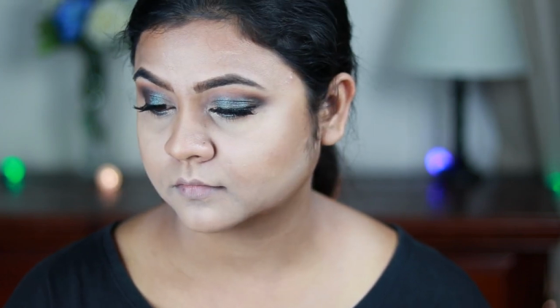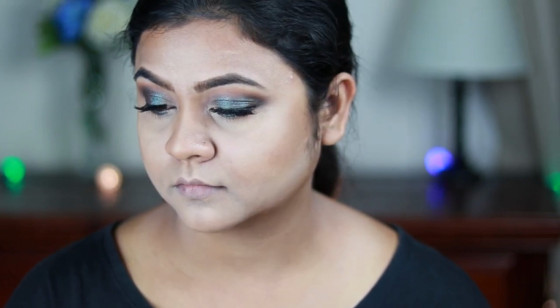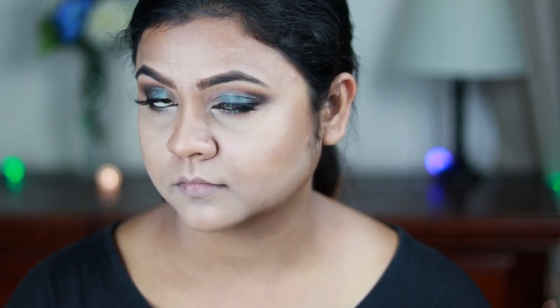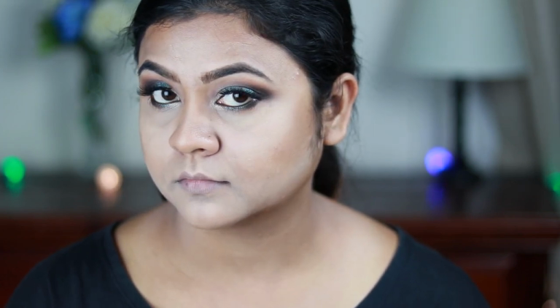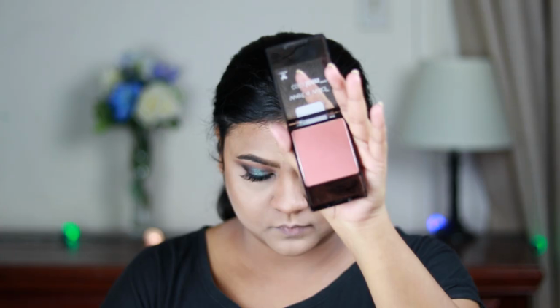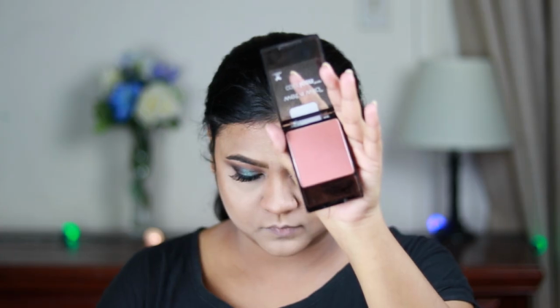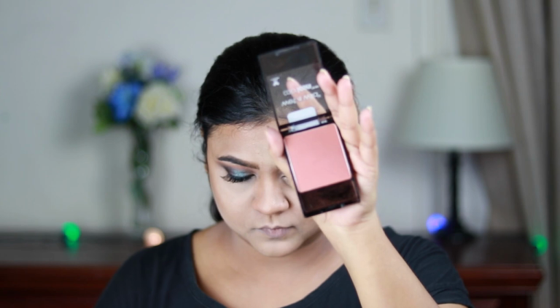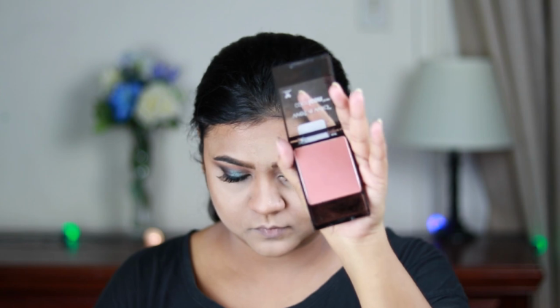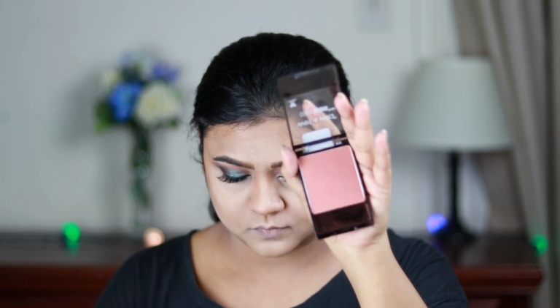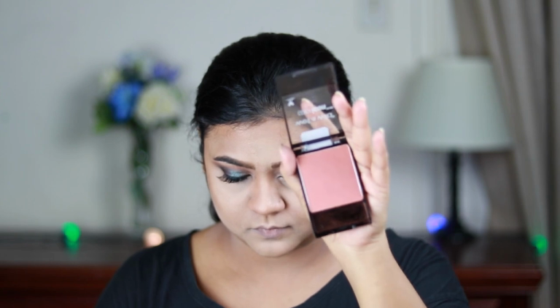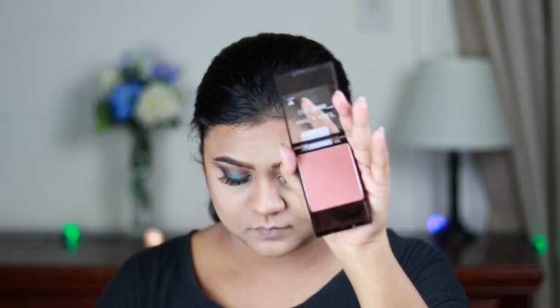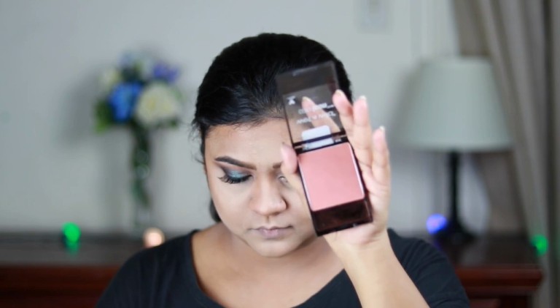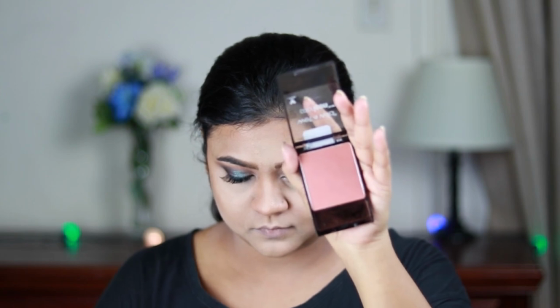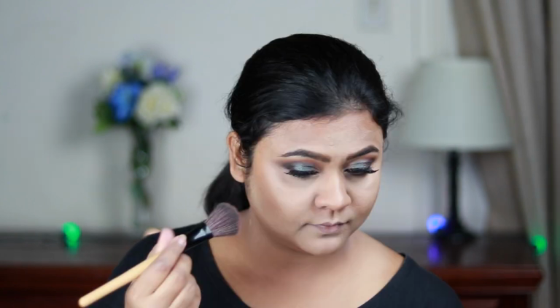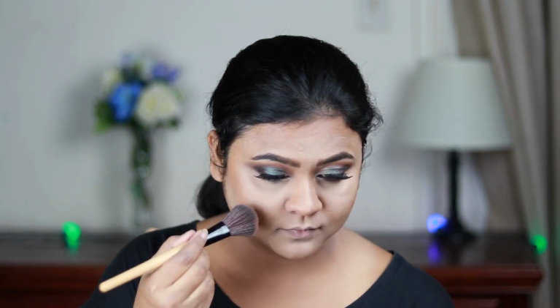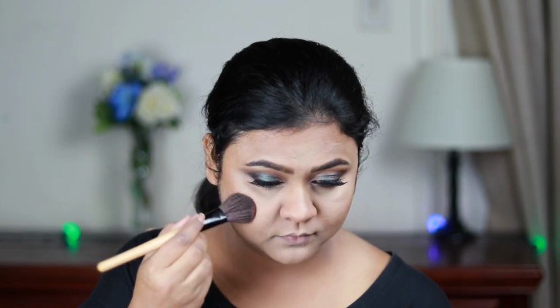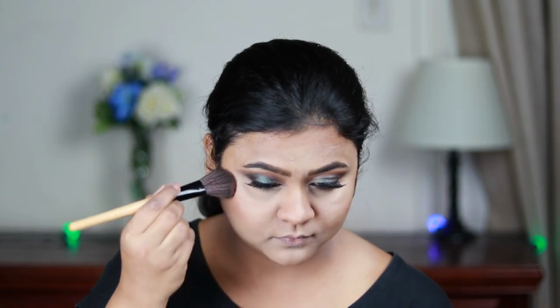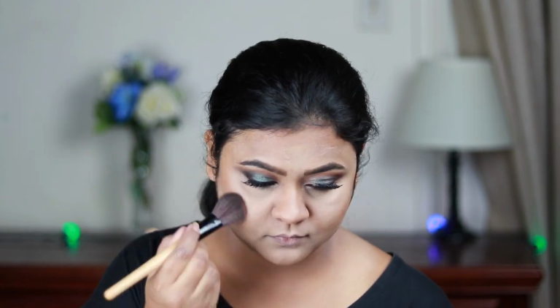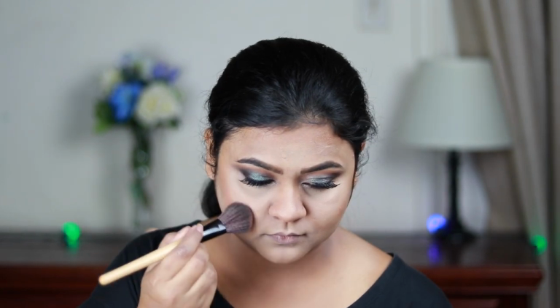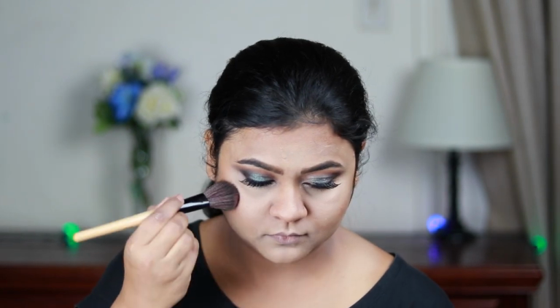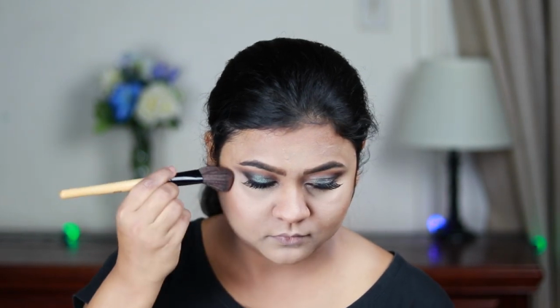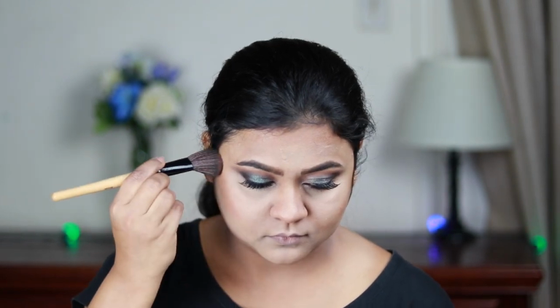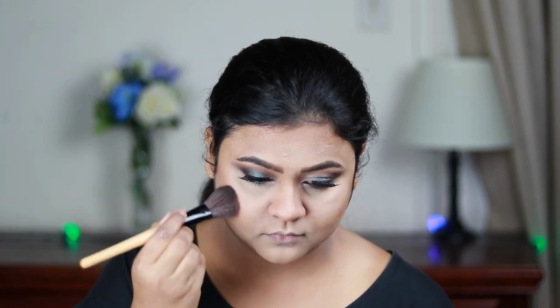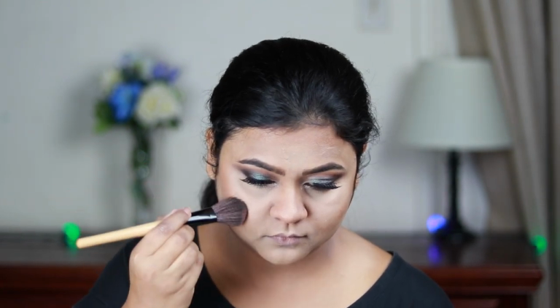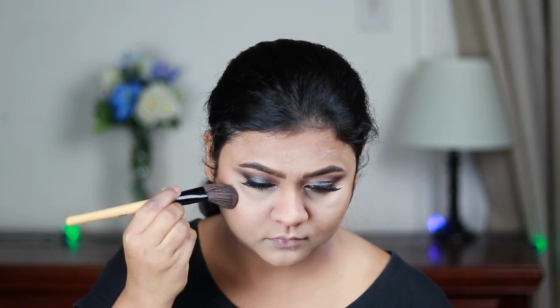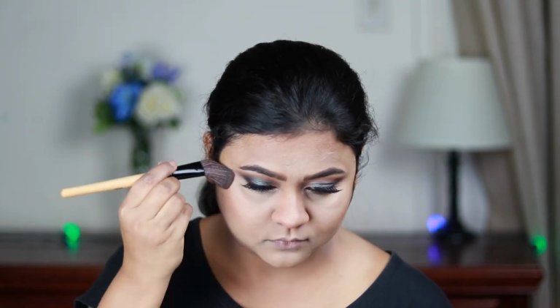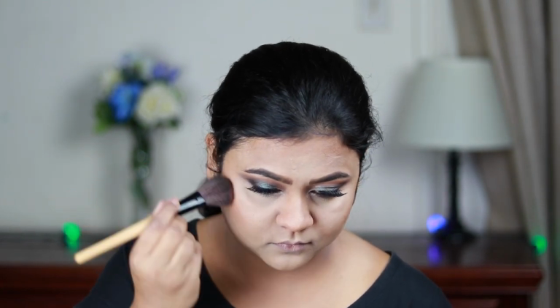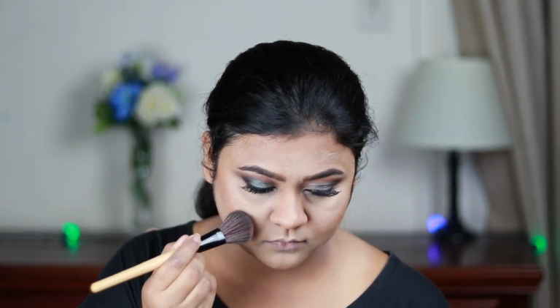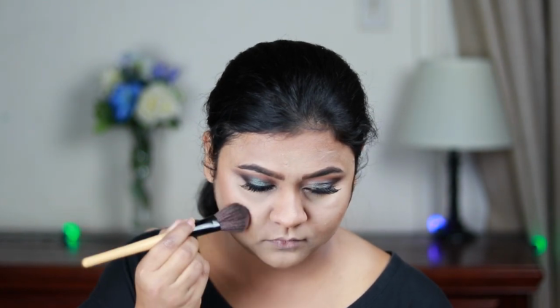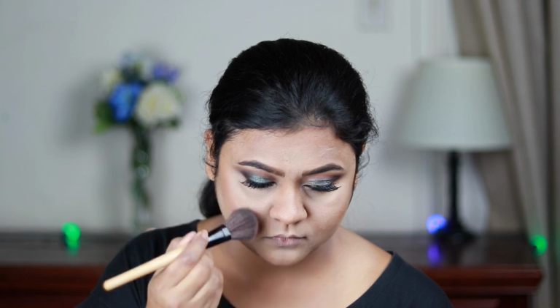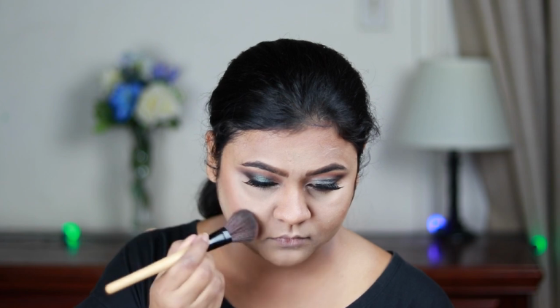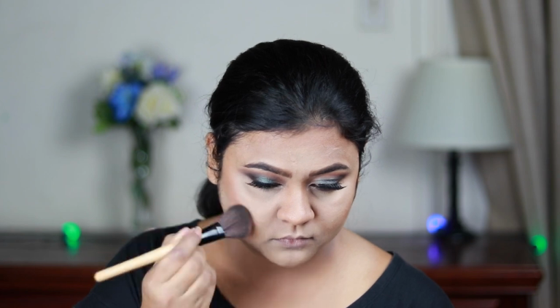I'm taking the Color Icon Blush in the shade Mellow Wine and applying it on the high points of my face, then blending it out with my contour.